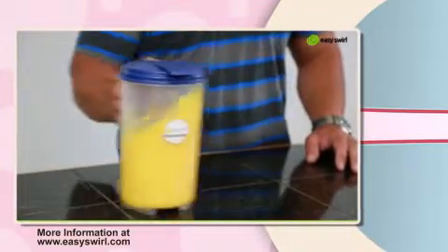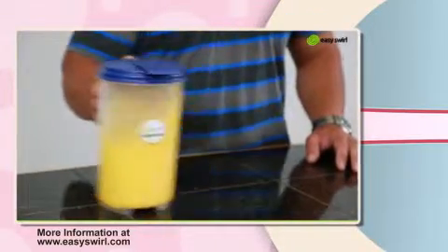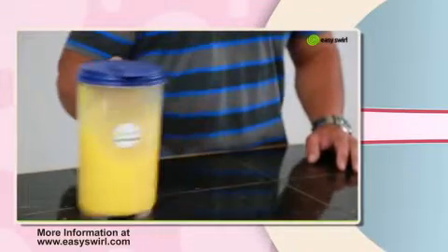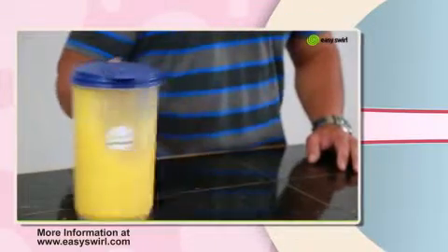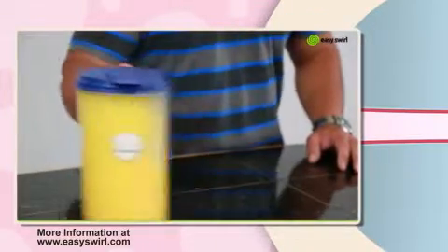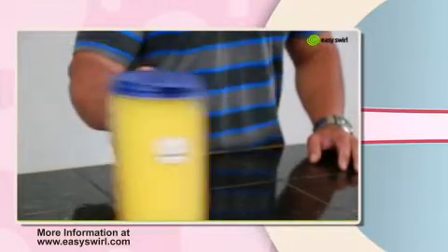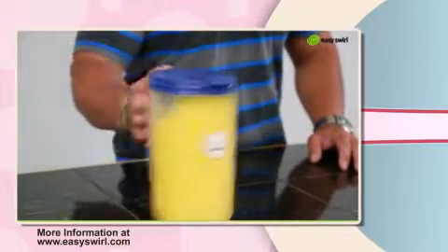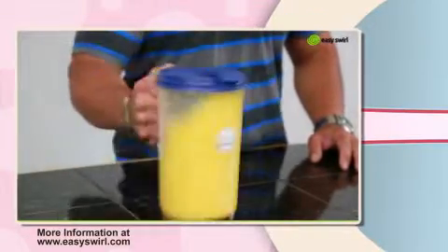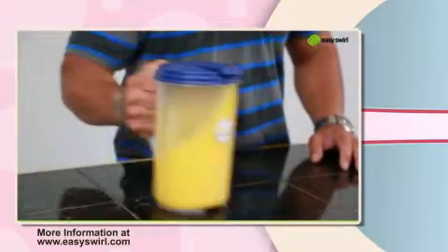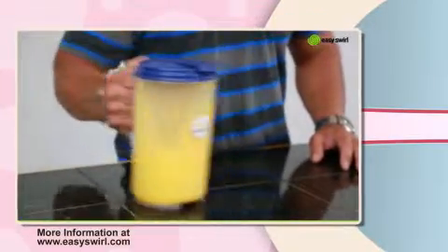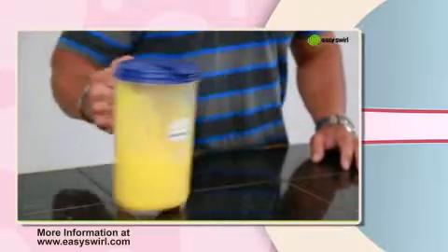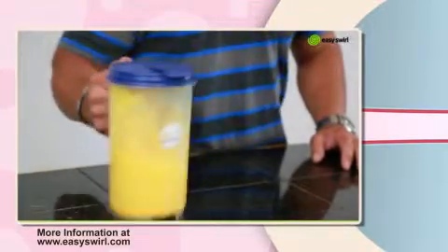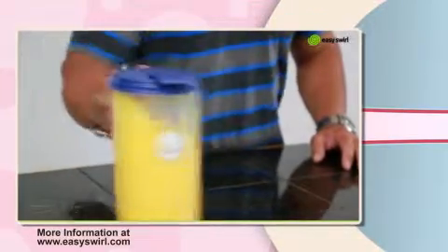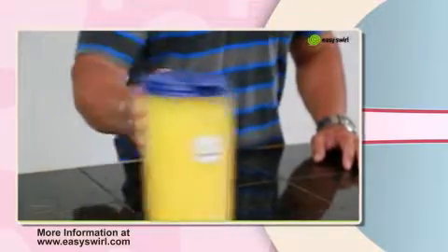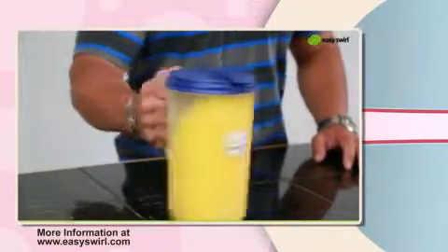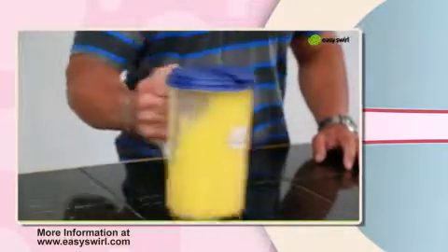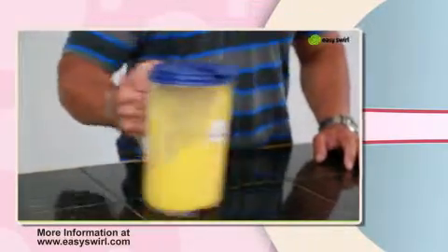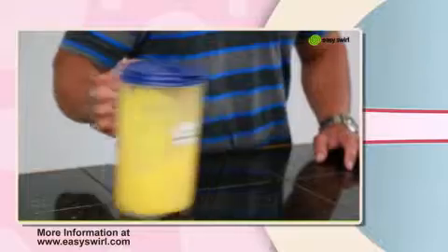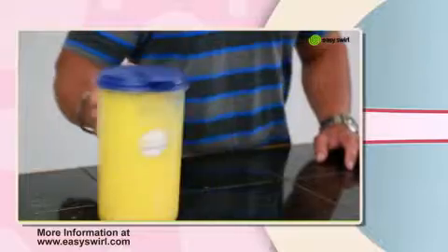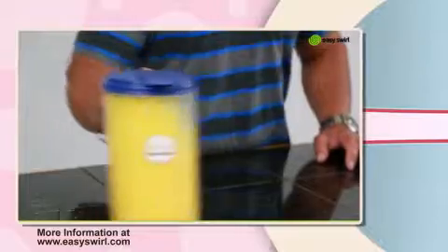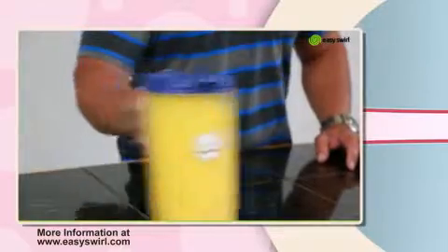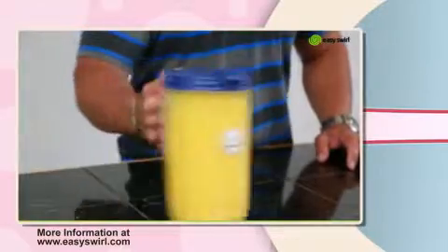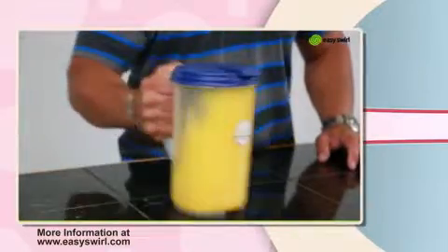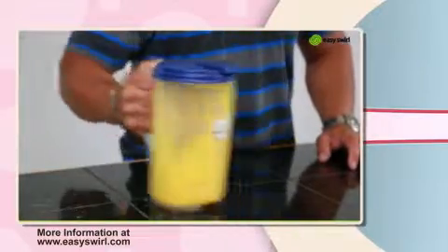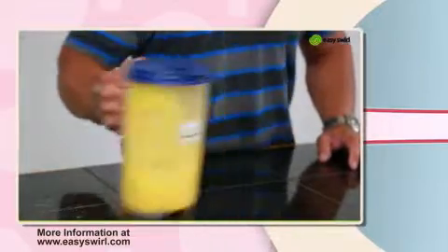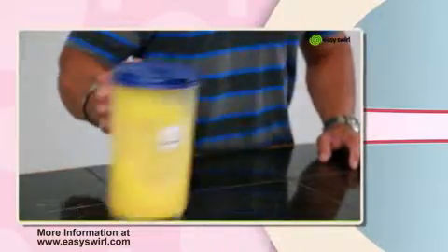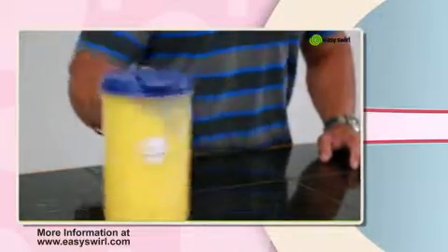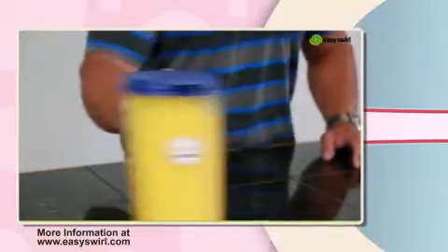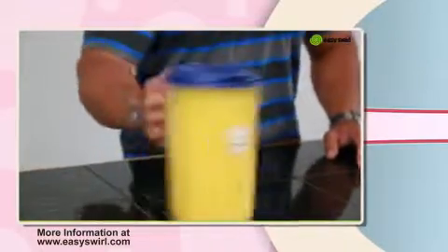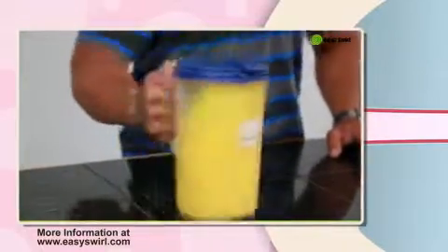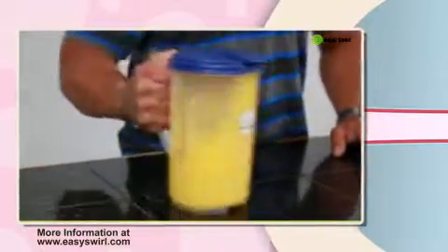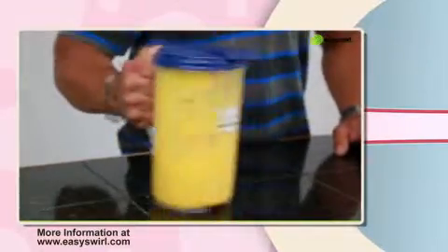Notice the OJ flowing through the holes in the fin, mixing the orange juice quickly and easily.